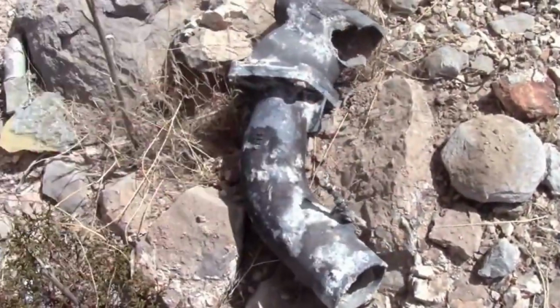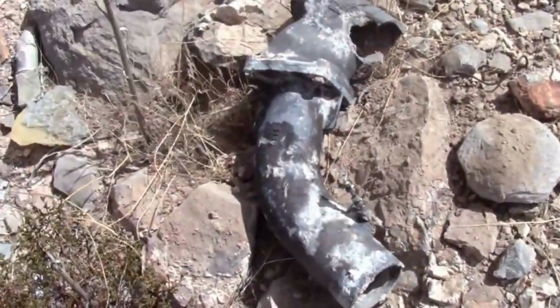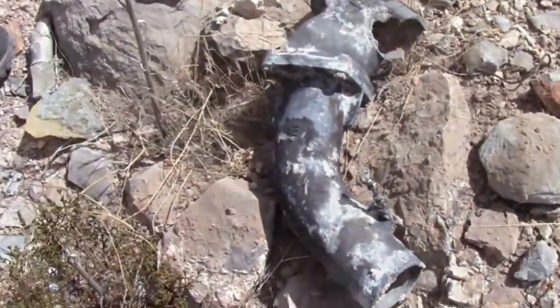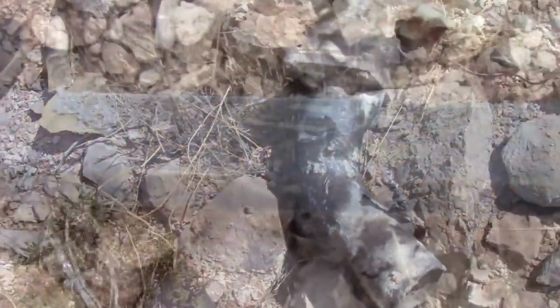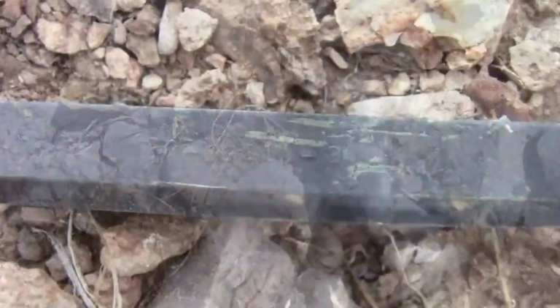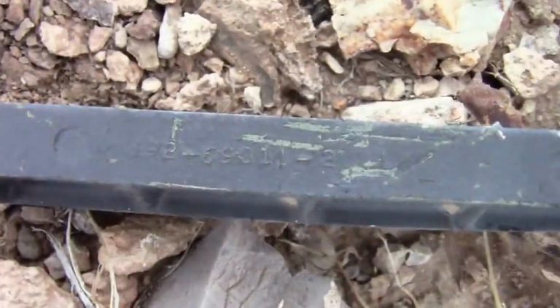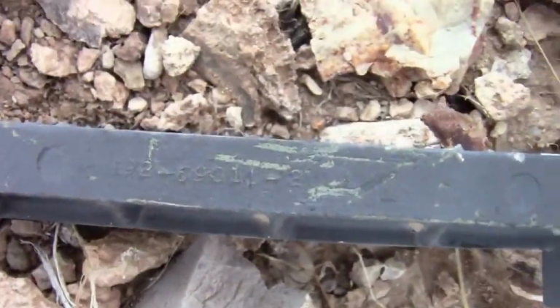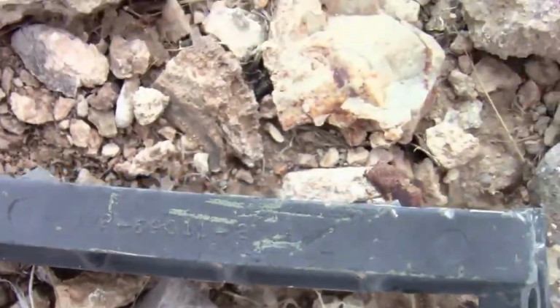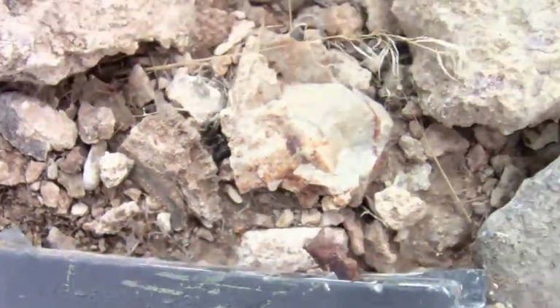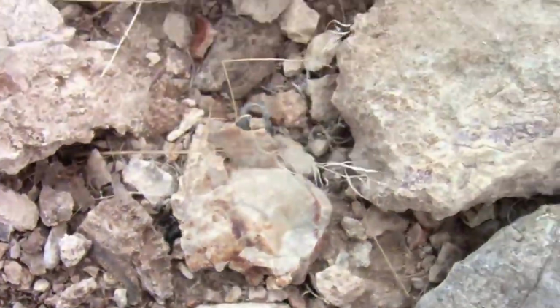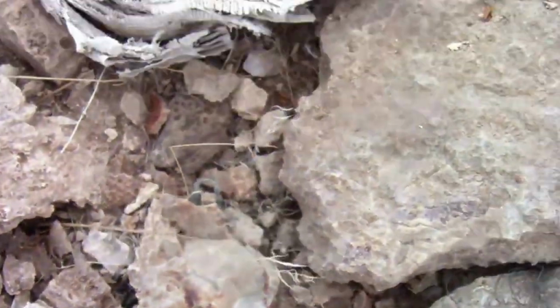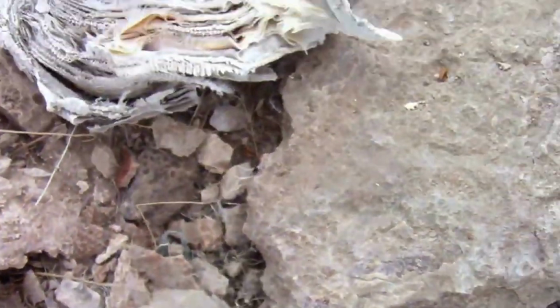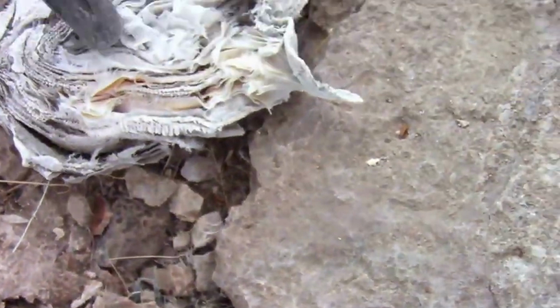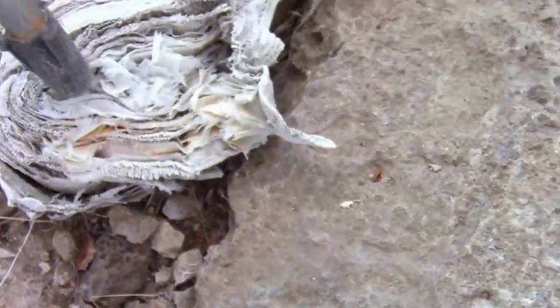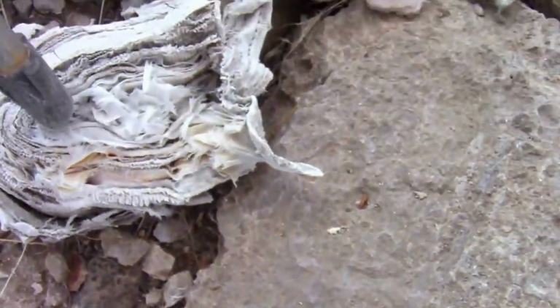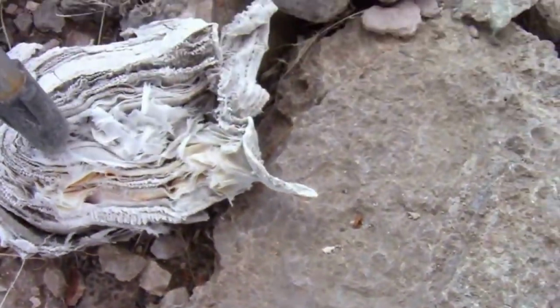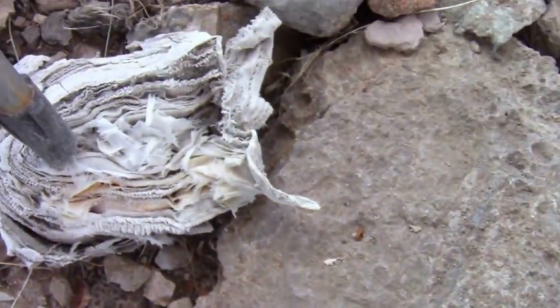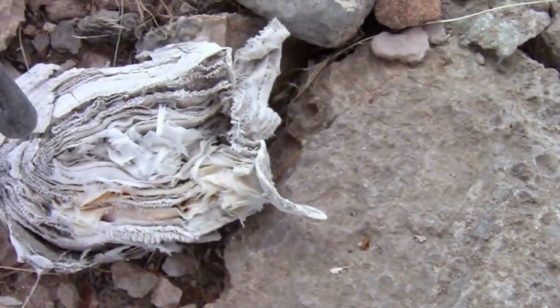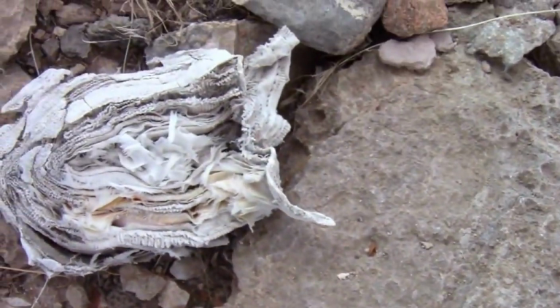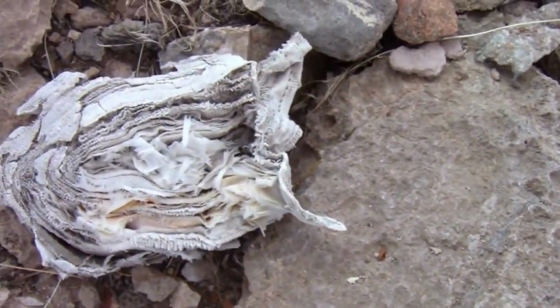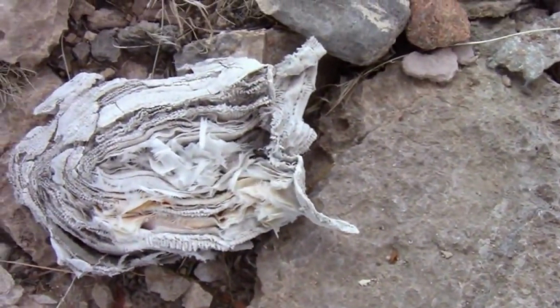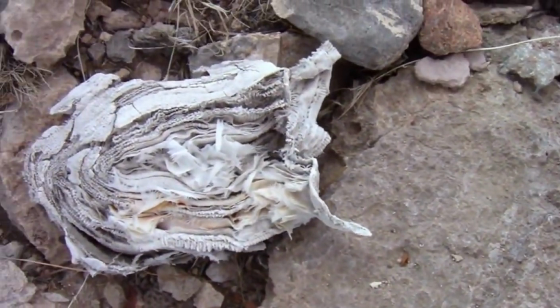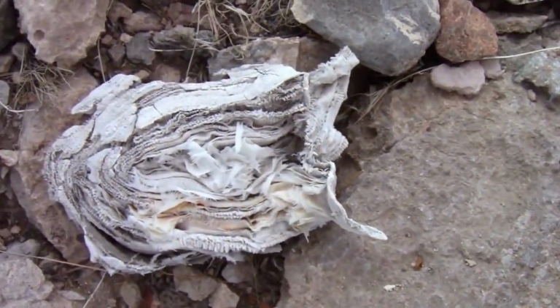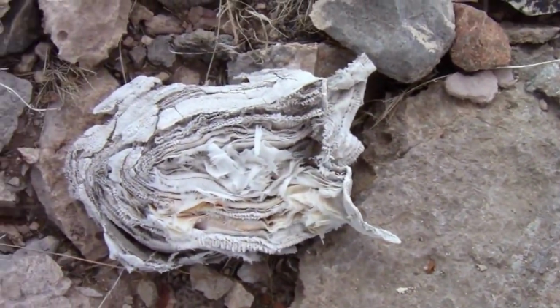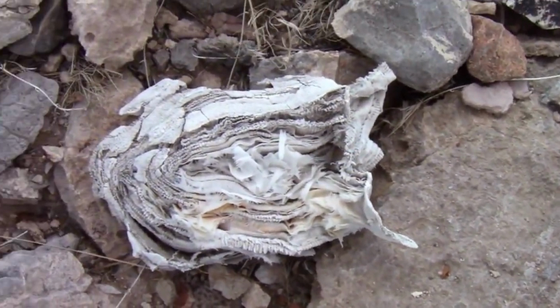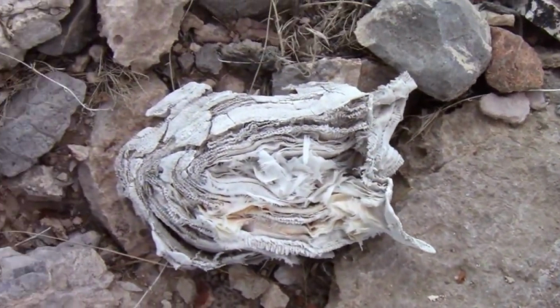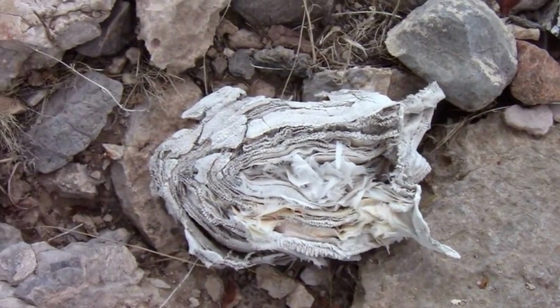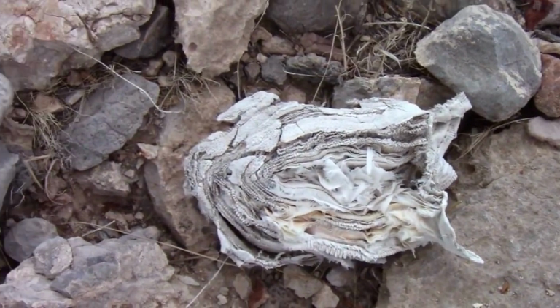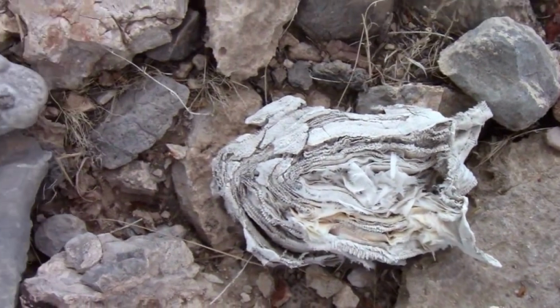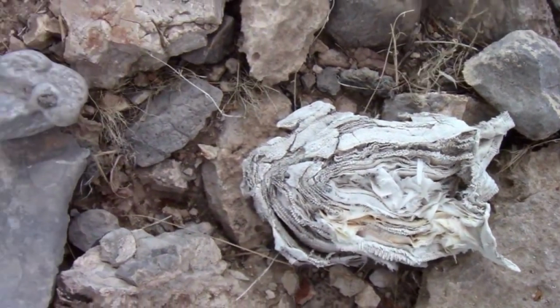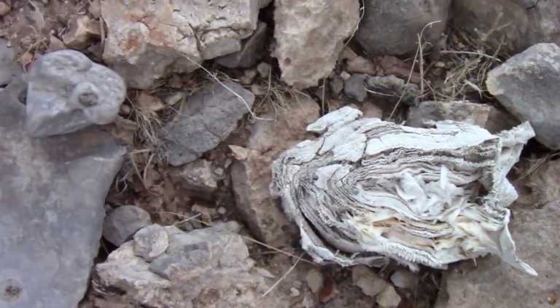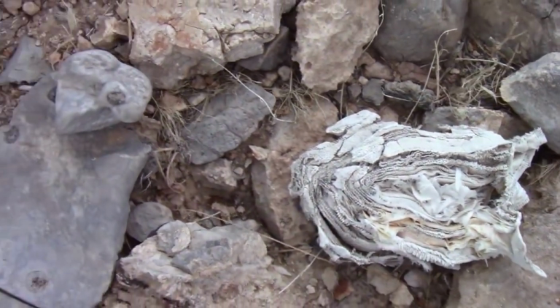That might be from parachute material — from a parachute. I don't know that for a fact. It could be the drag chute too.